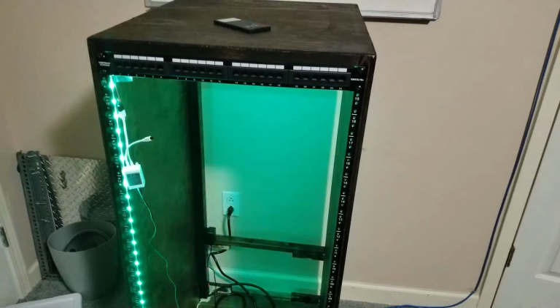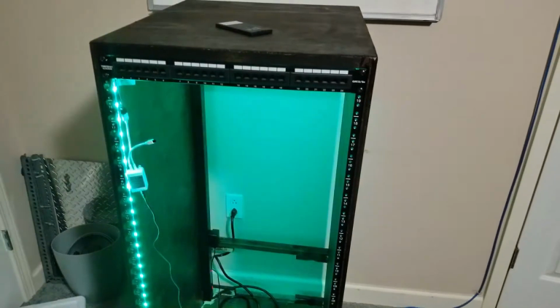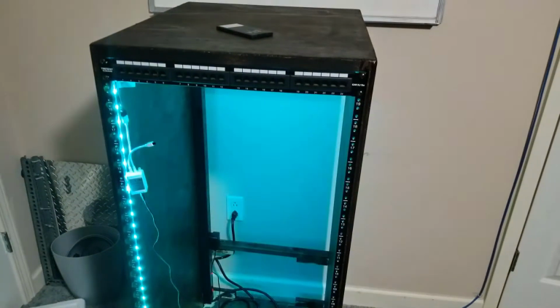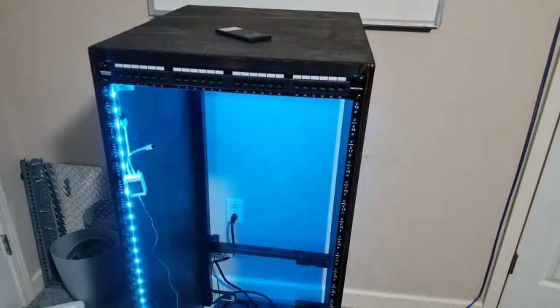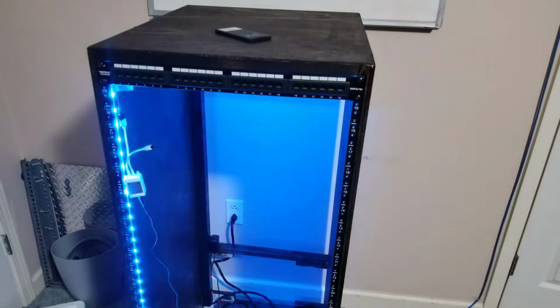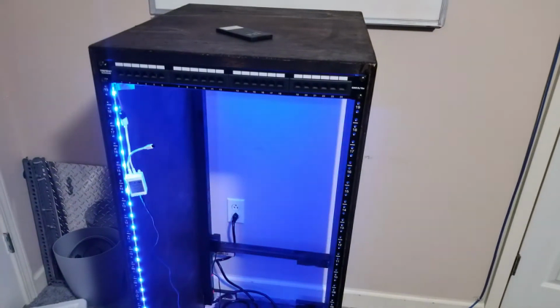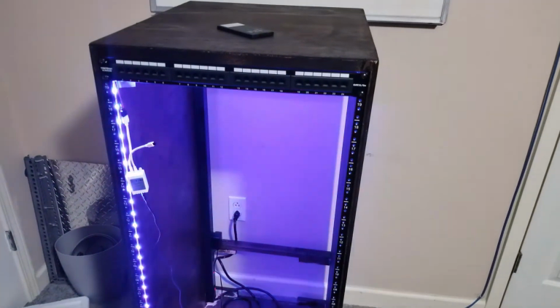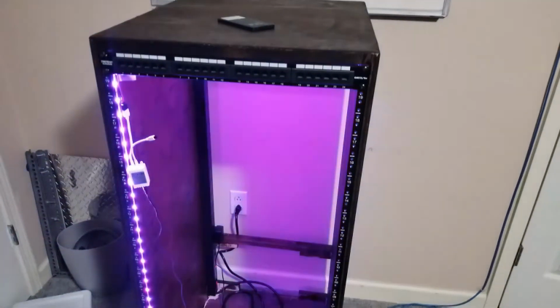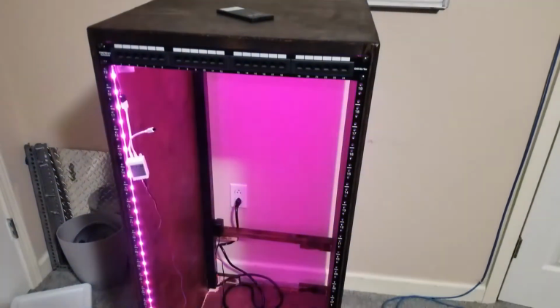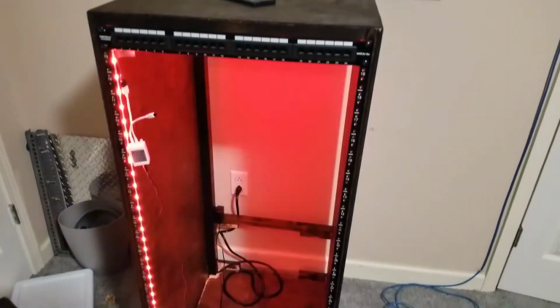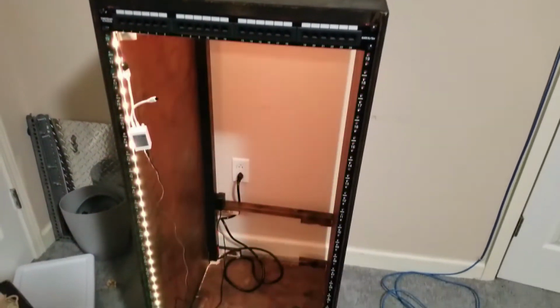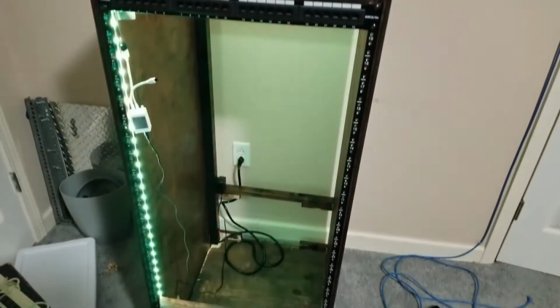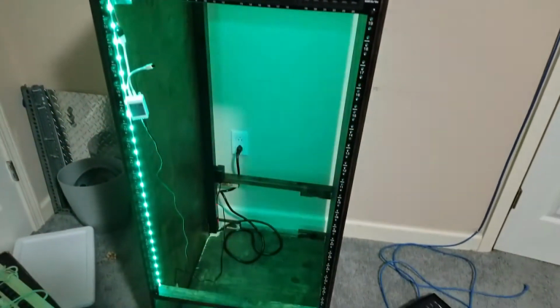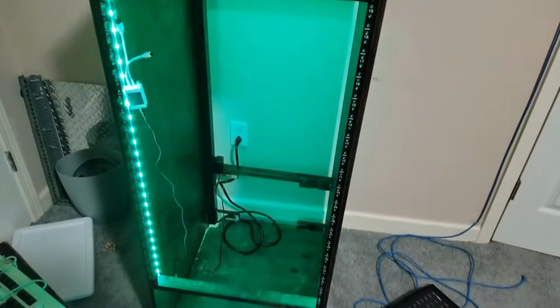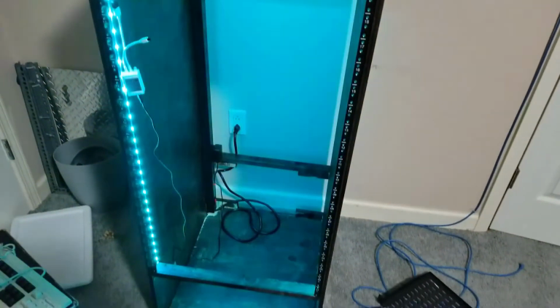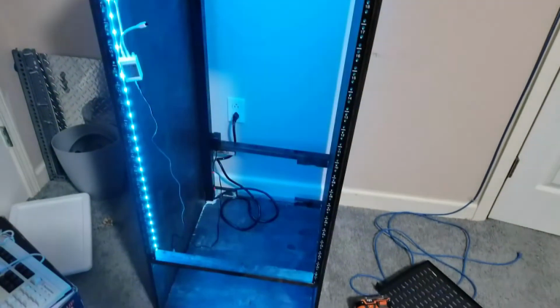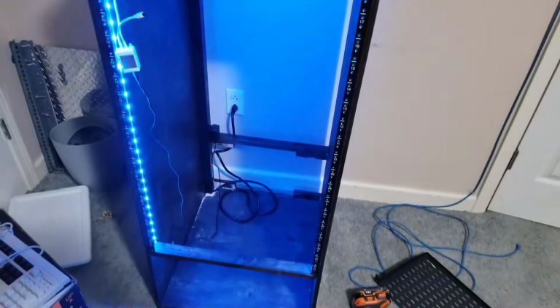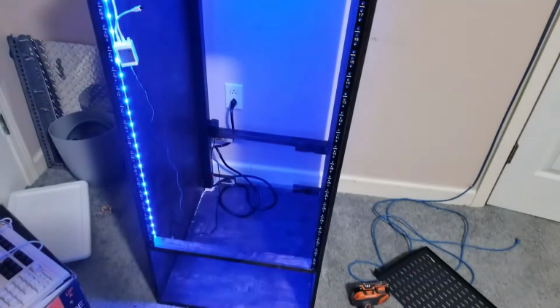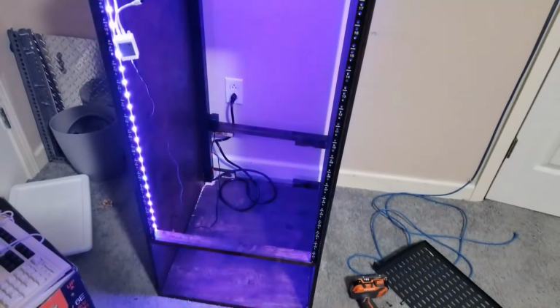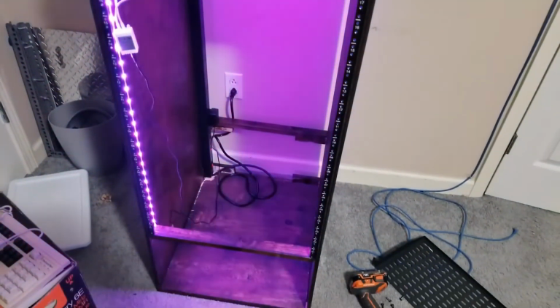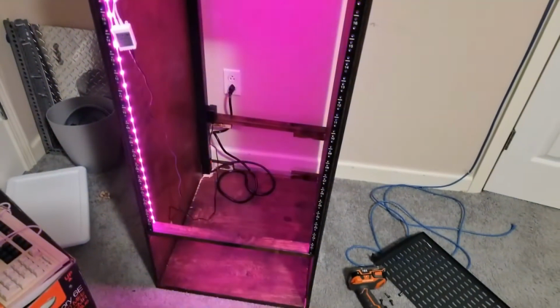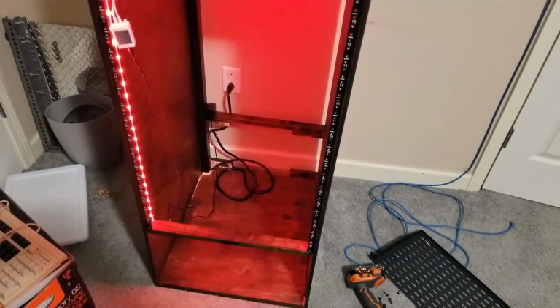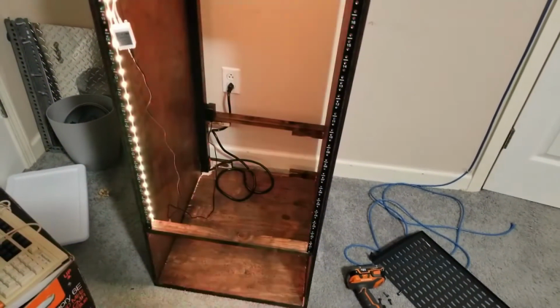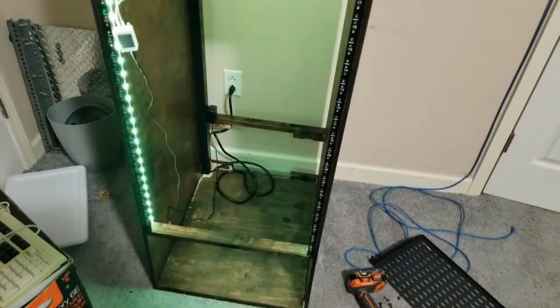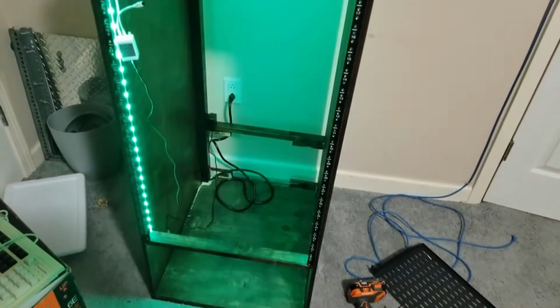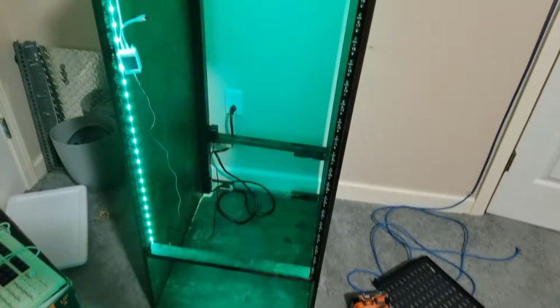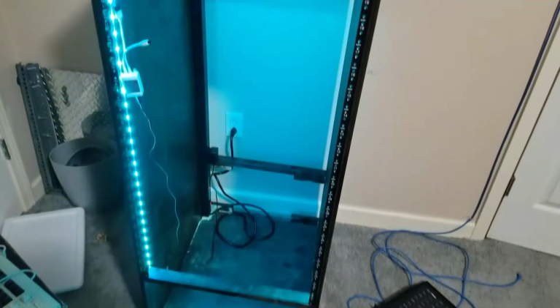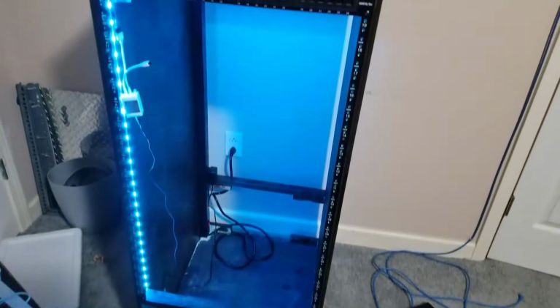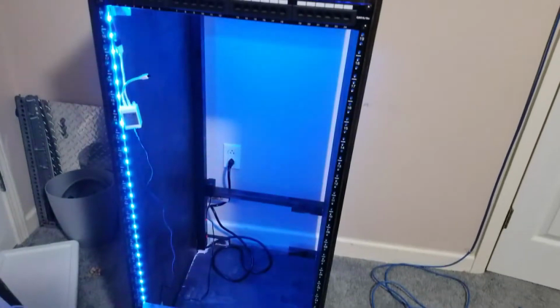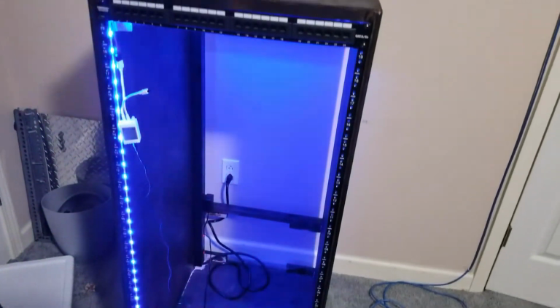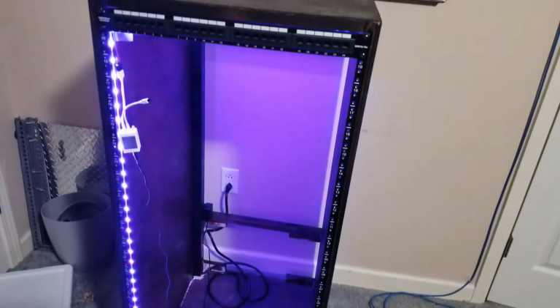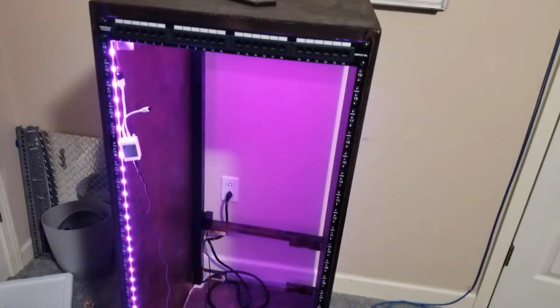Hey guys and welcome back to Daniska Projects. My name is Taylor and today I'm going to build a cabinet for all of my networking equipment.